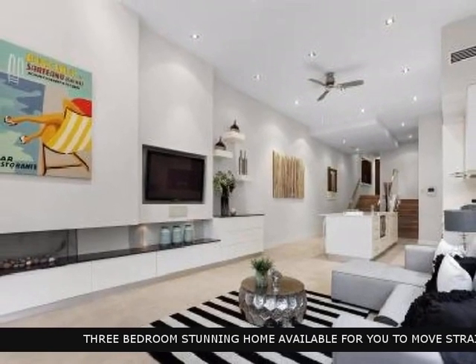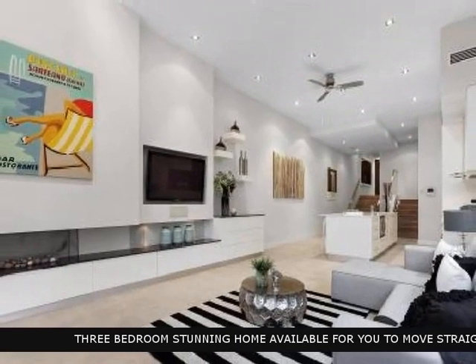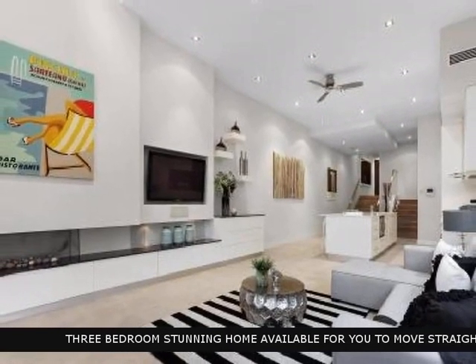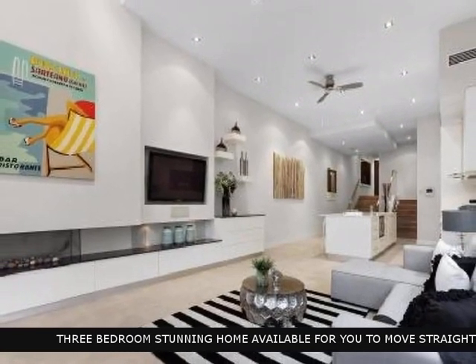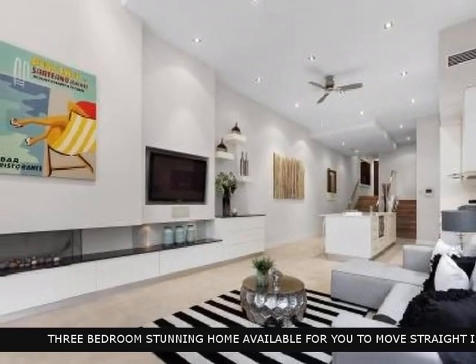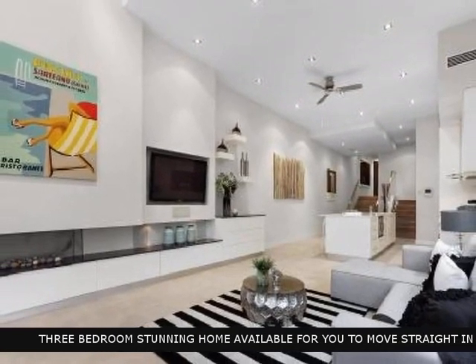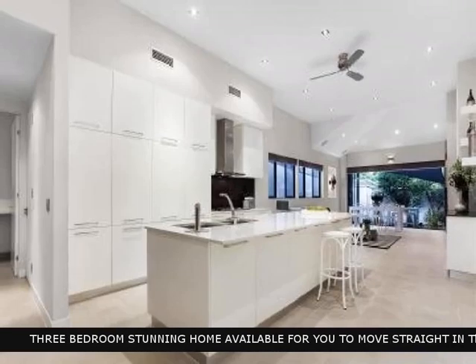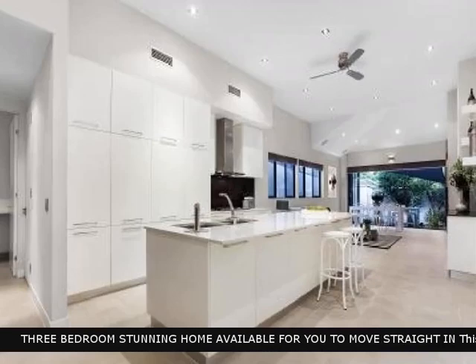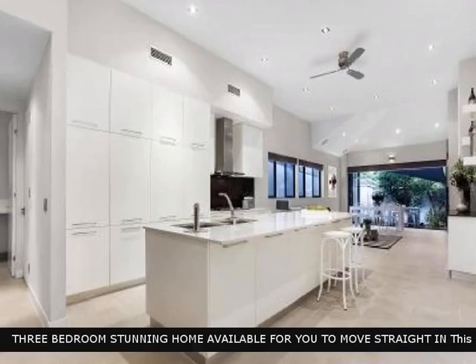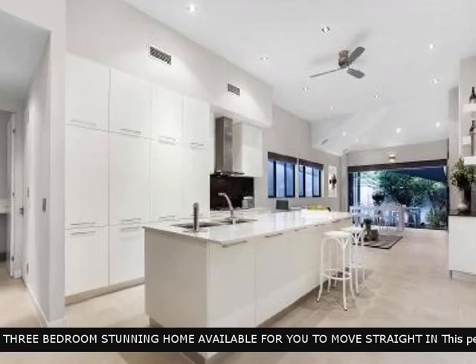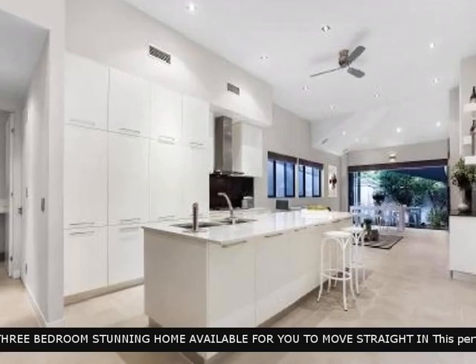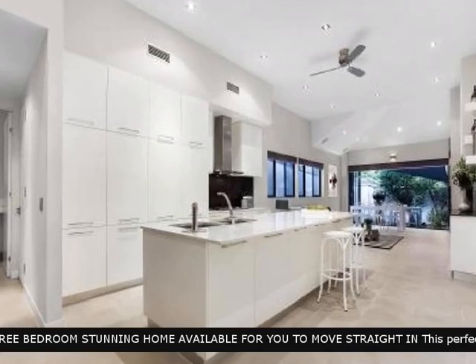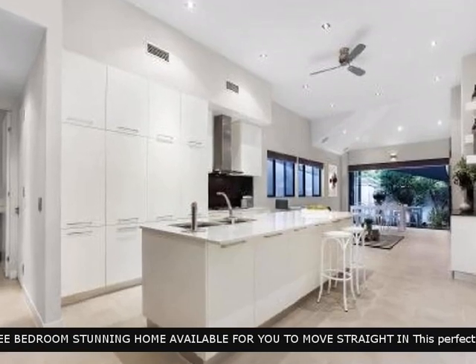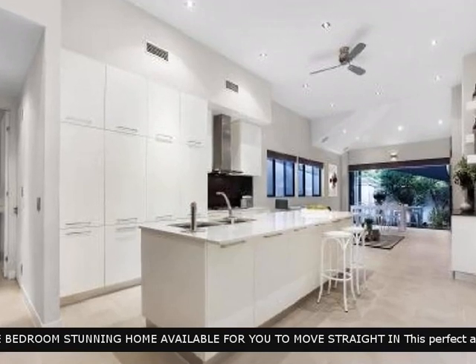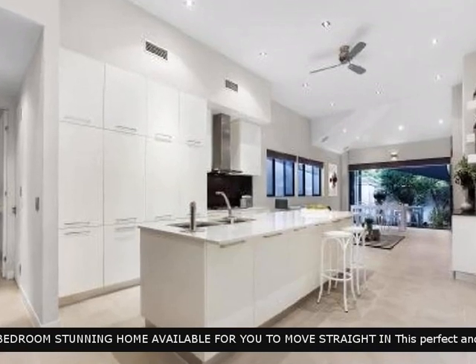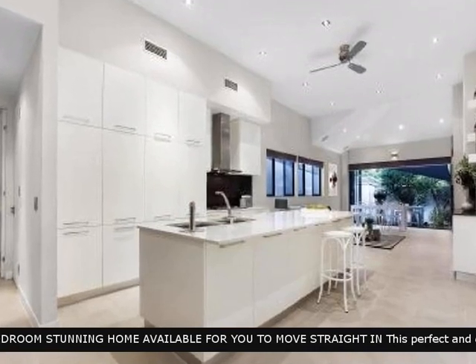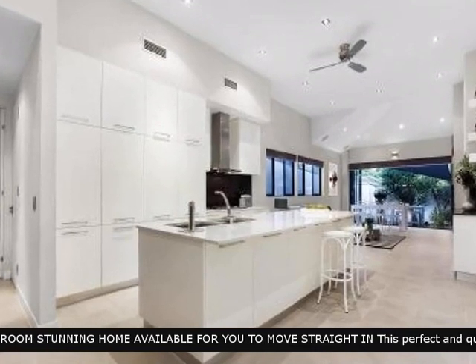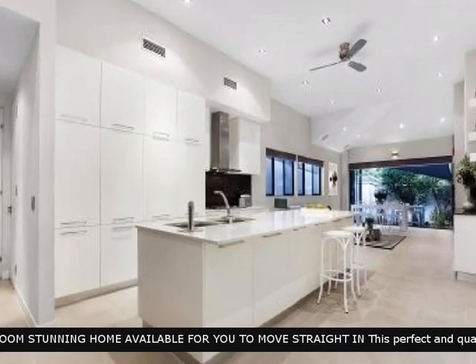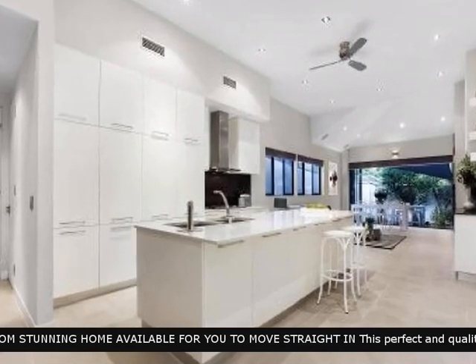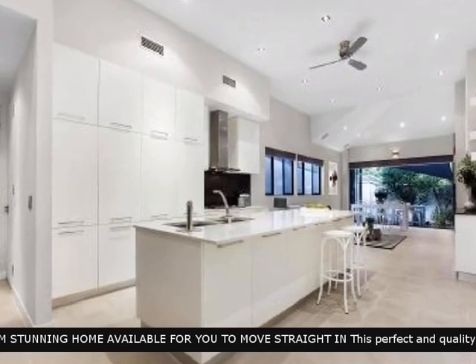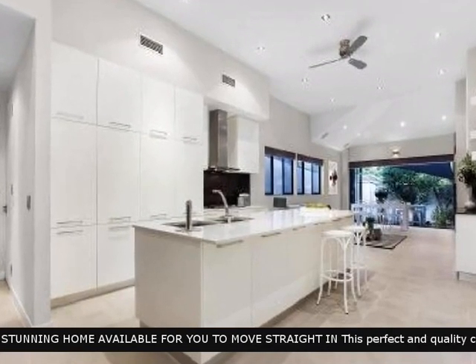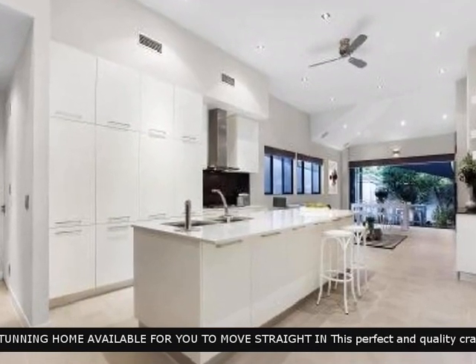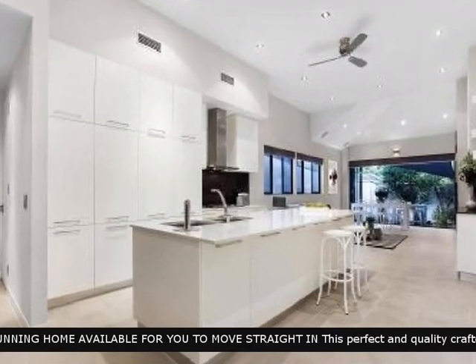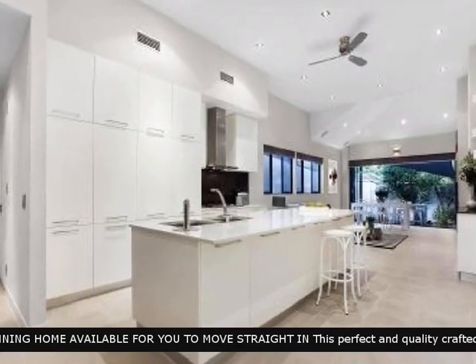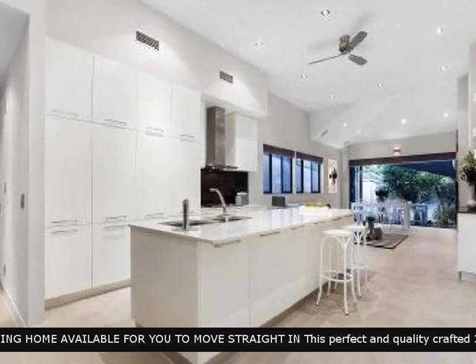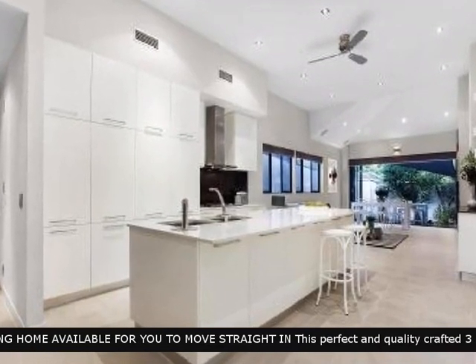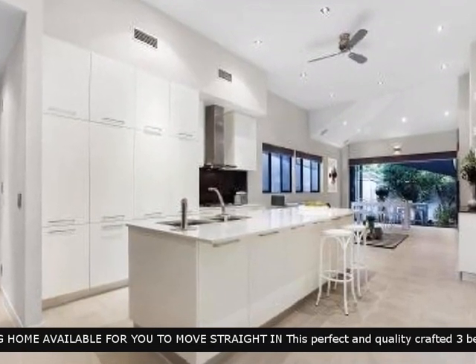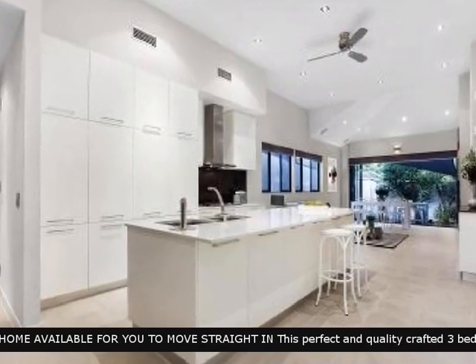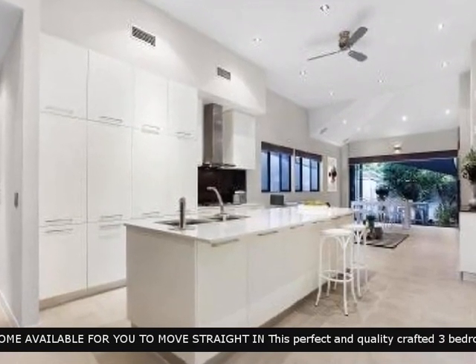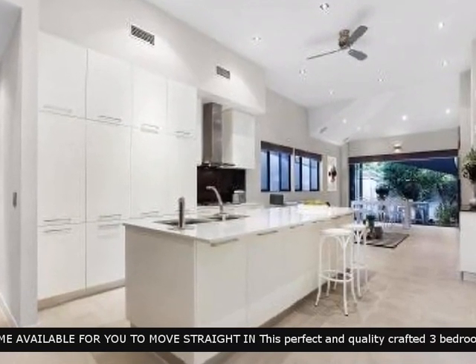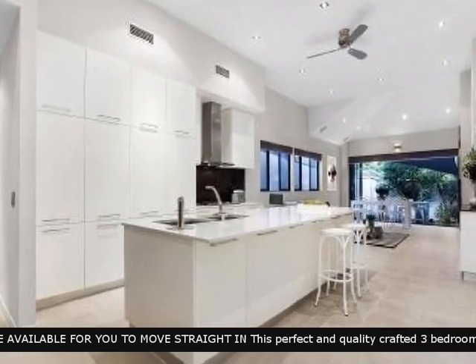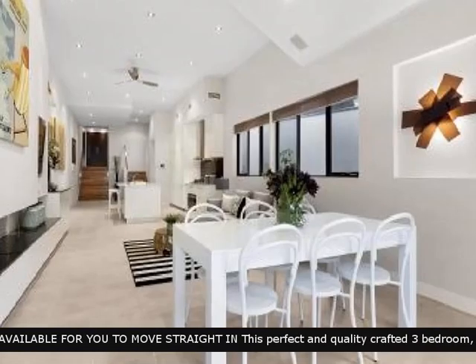The home boasts an exceptionally appointed kitchen that will make preparing meals a breeze.